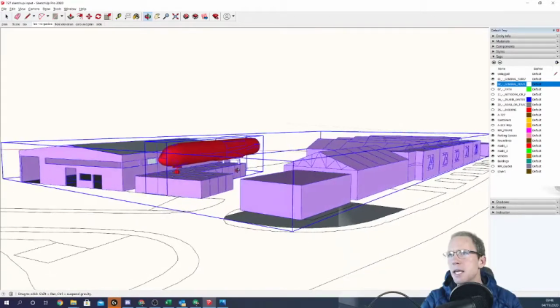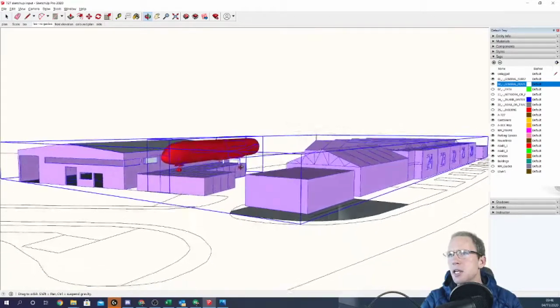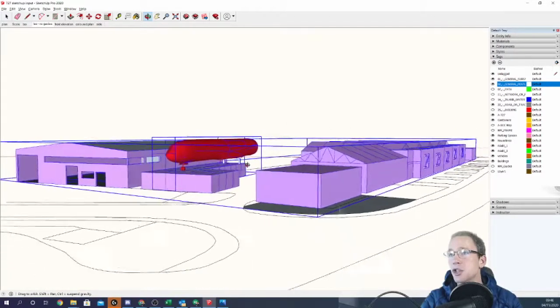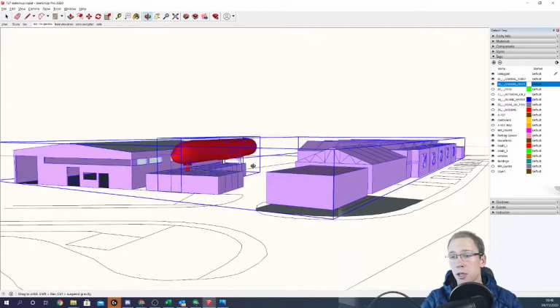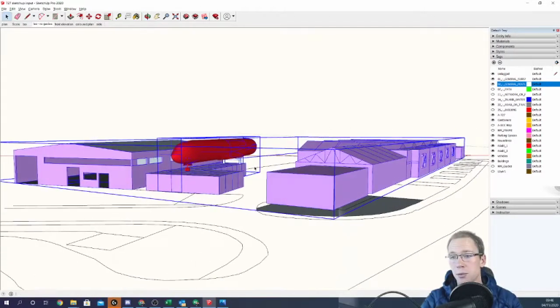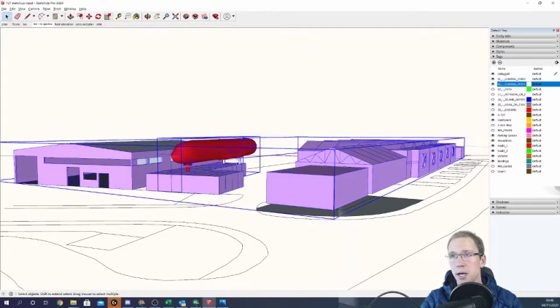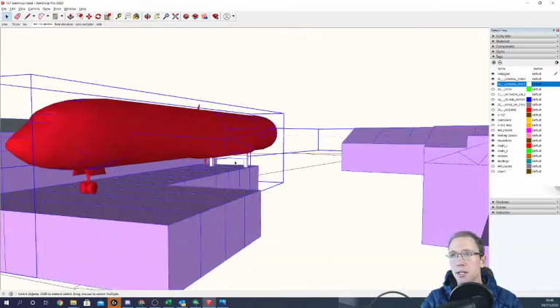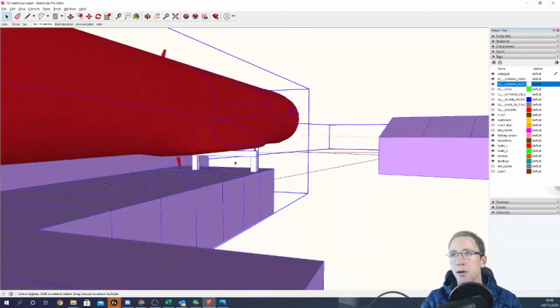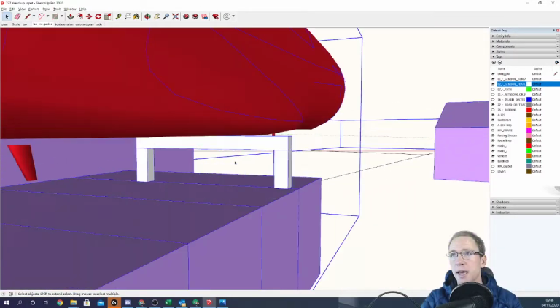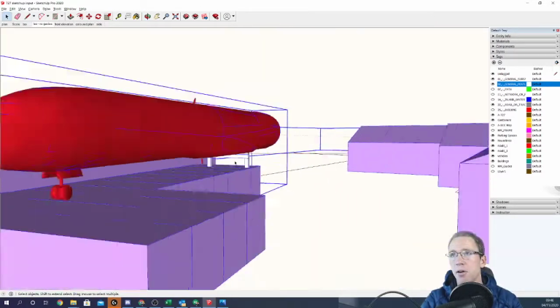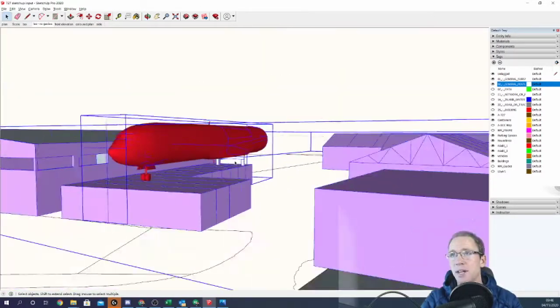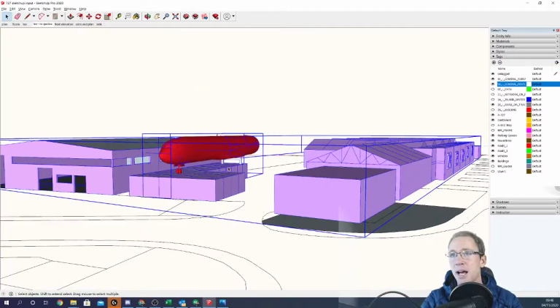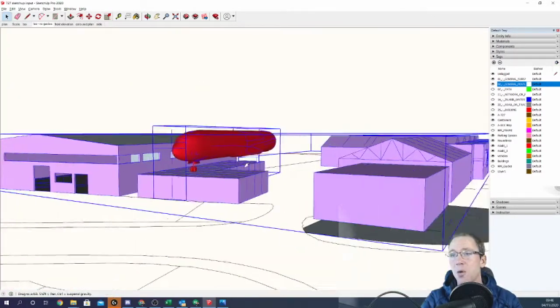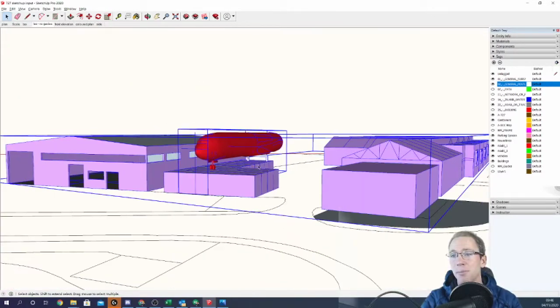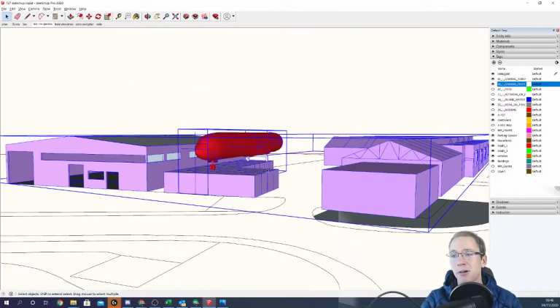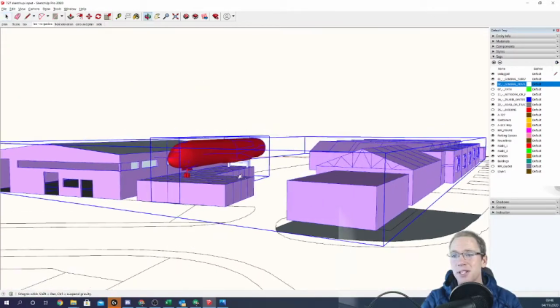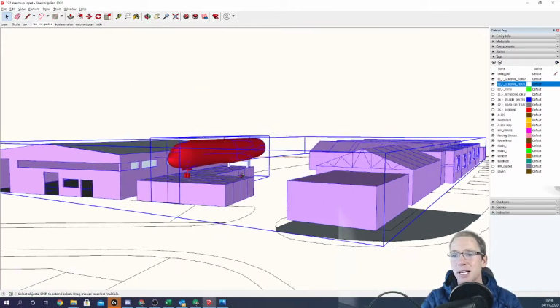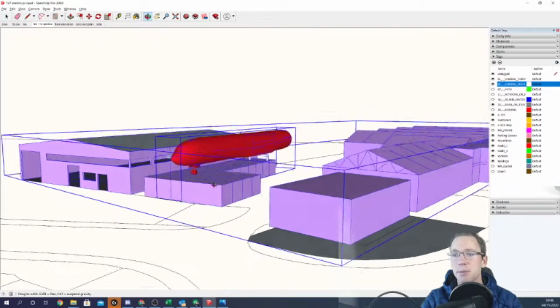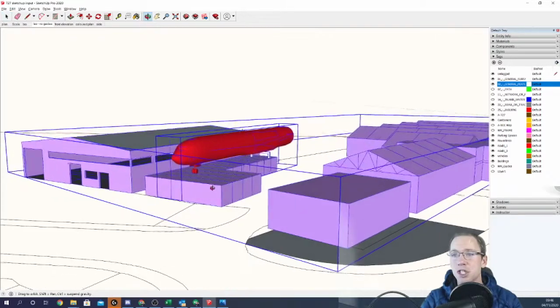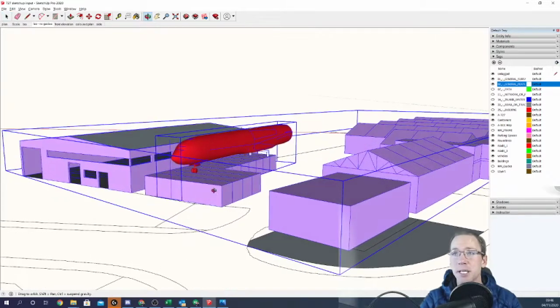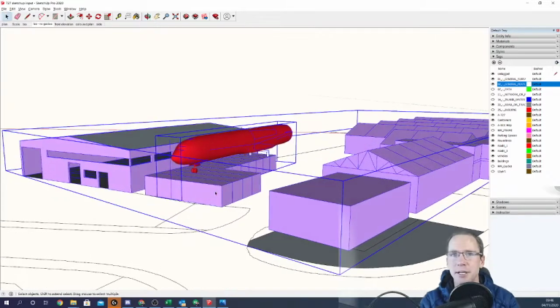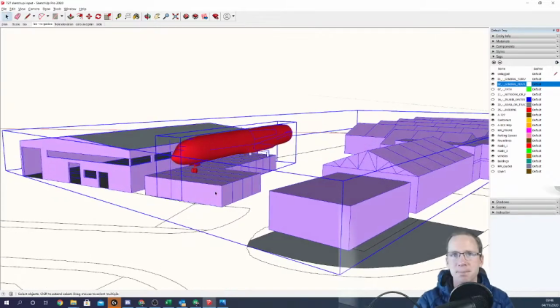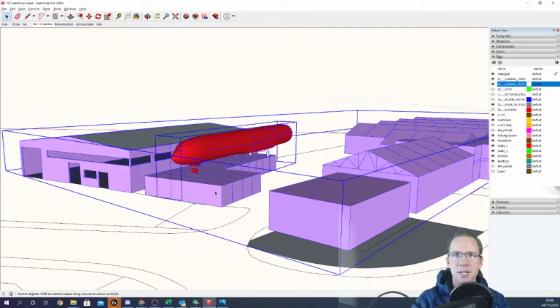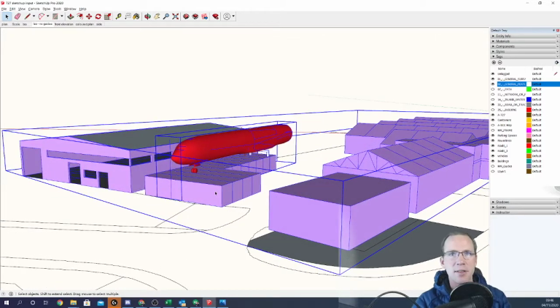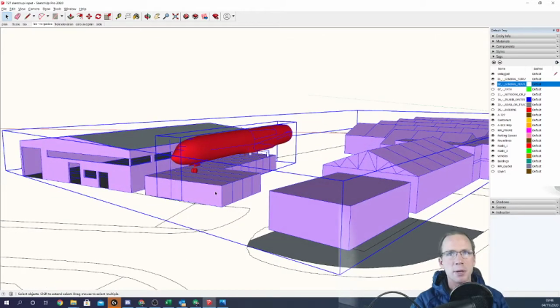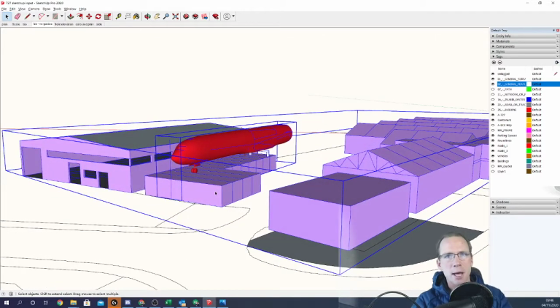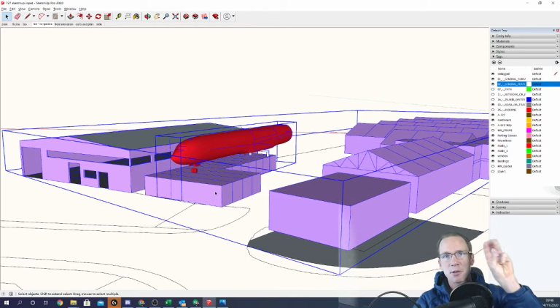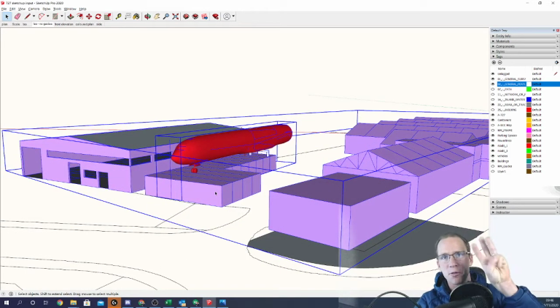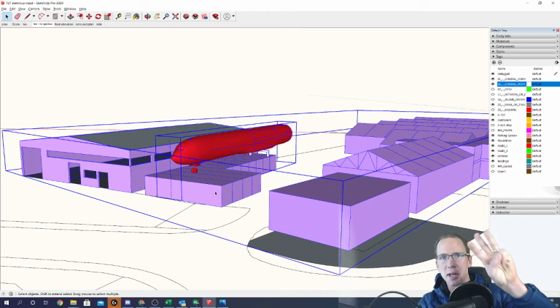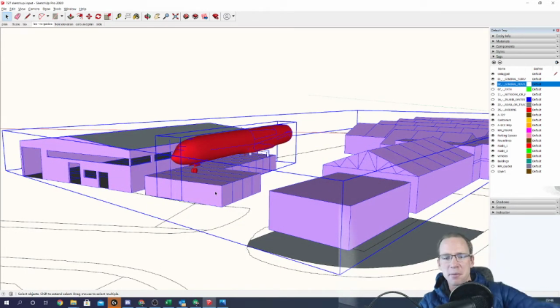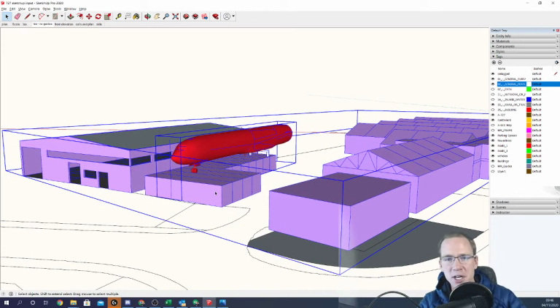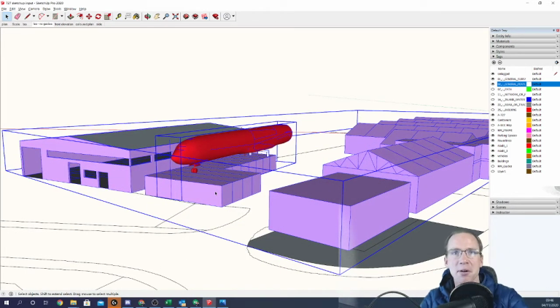The next bit I'm going to talk about will be the structural side of the aircraft — how we're going to prop it up on the shipping containers. That will be in episode three of the Pitch Air project.